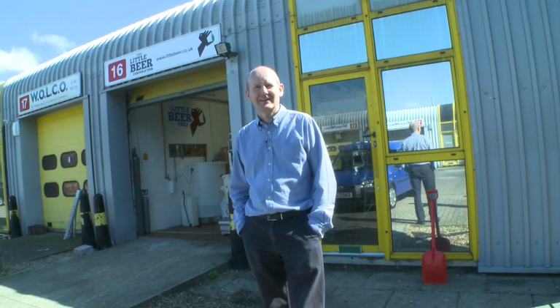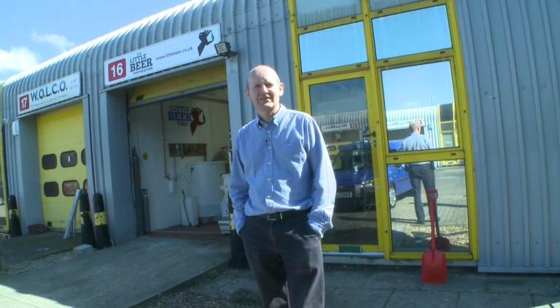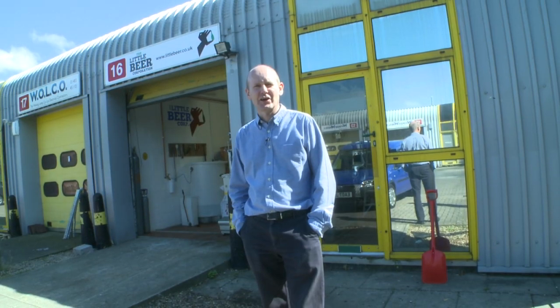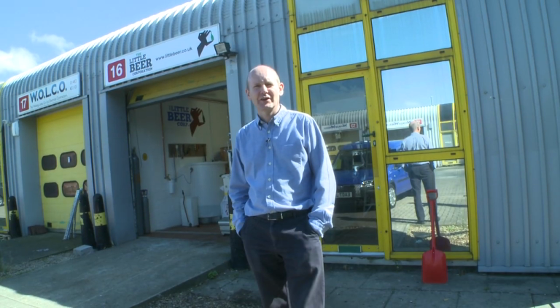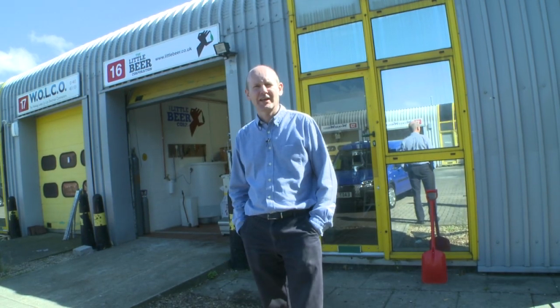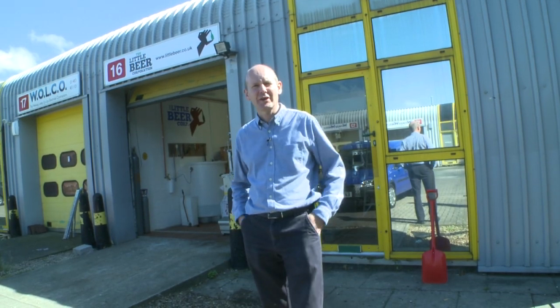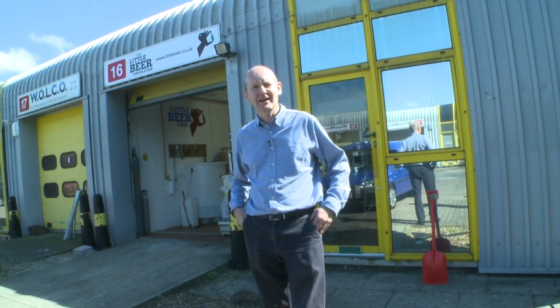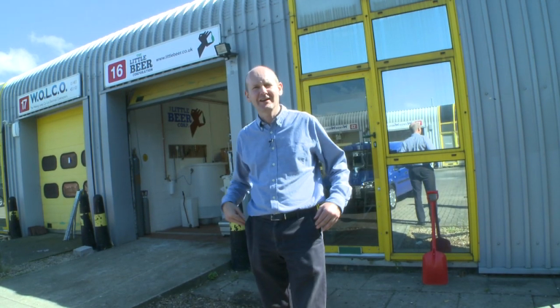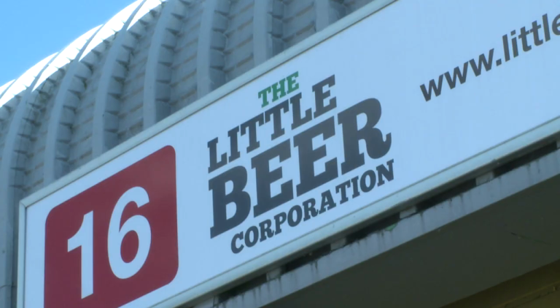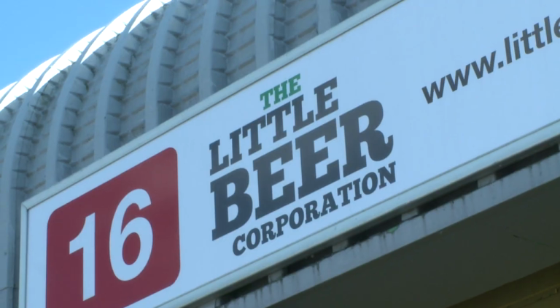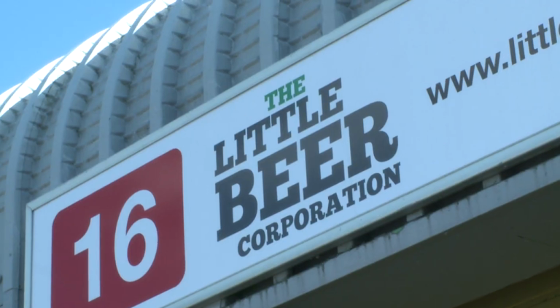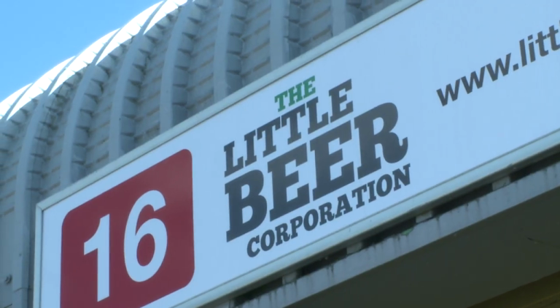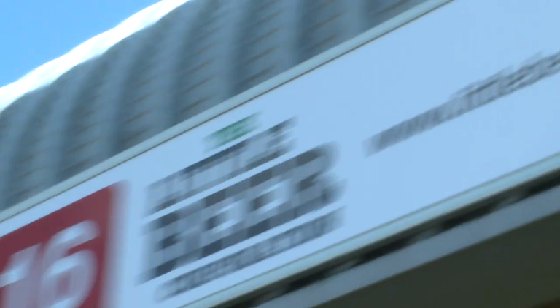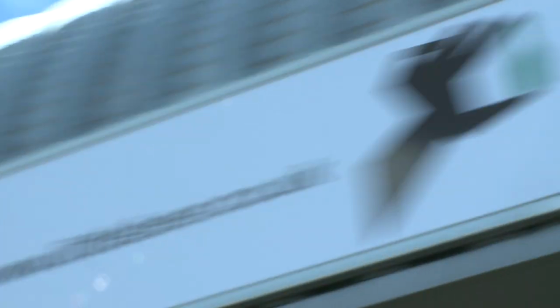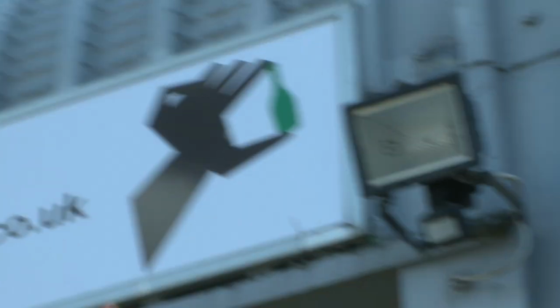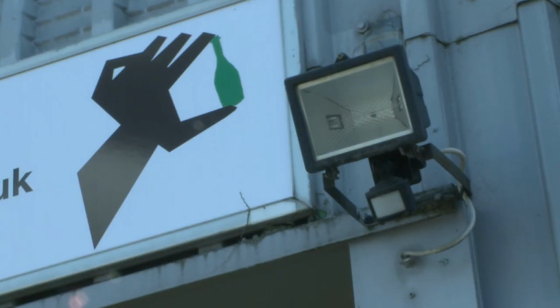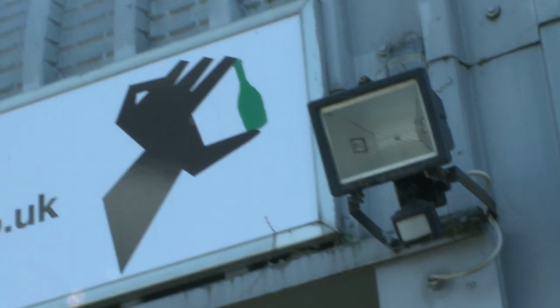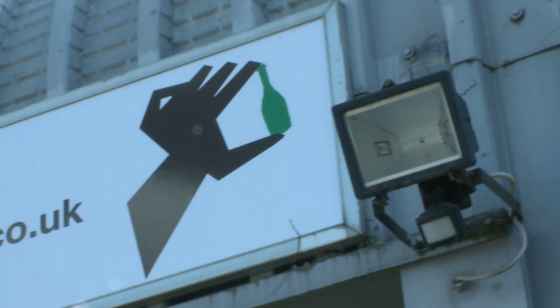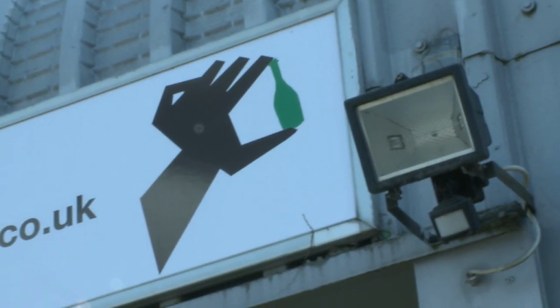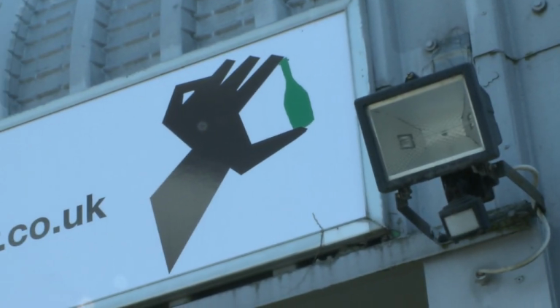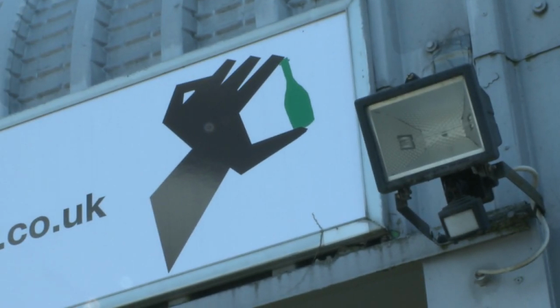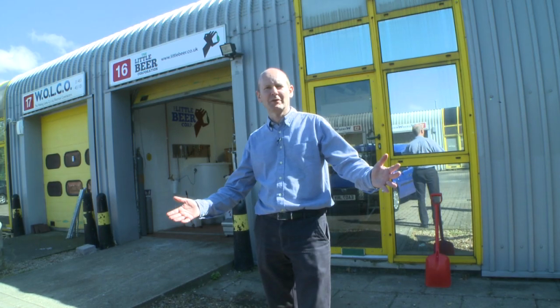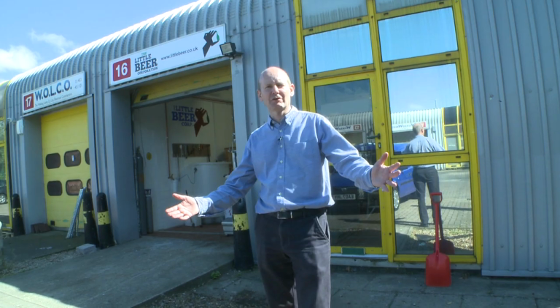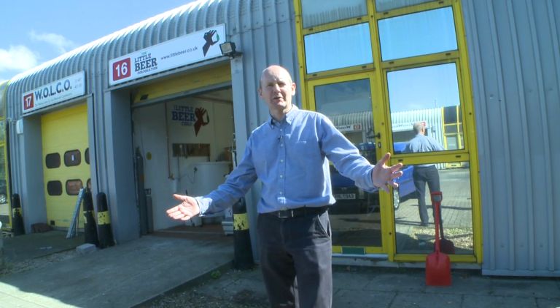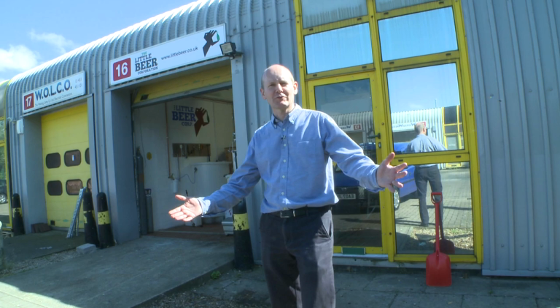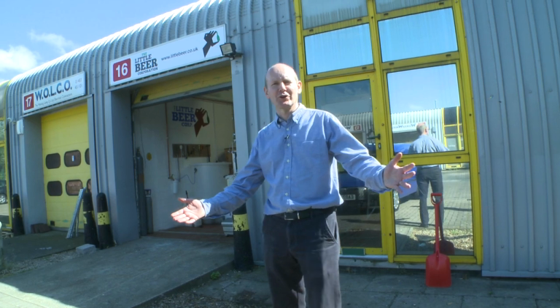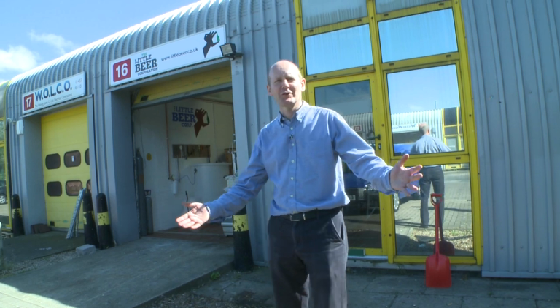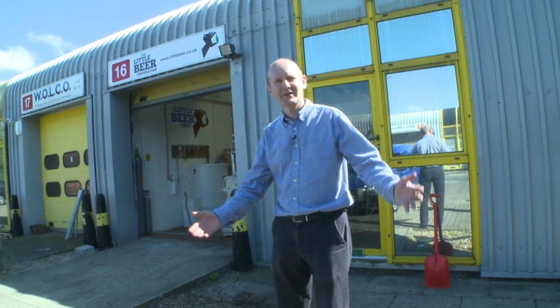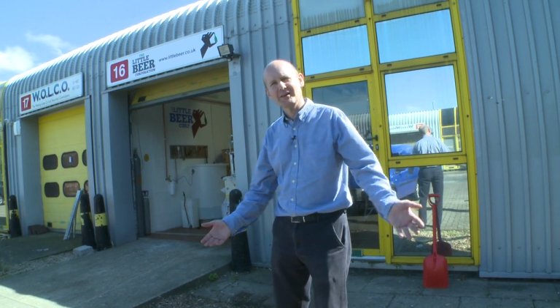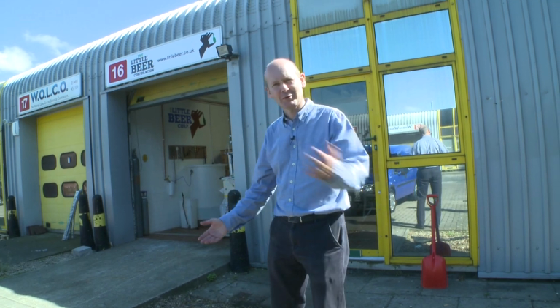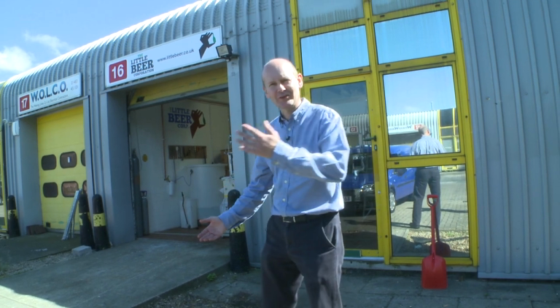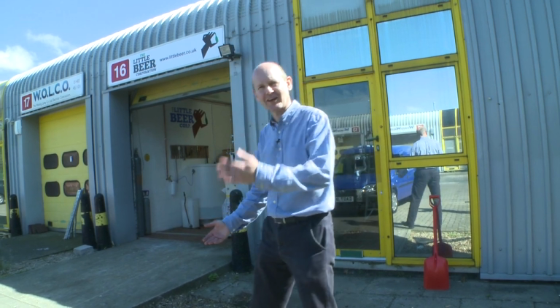So here we are at the Little Beer Corporation. My dream come true. Come on inside.